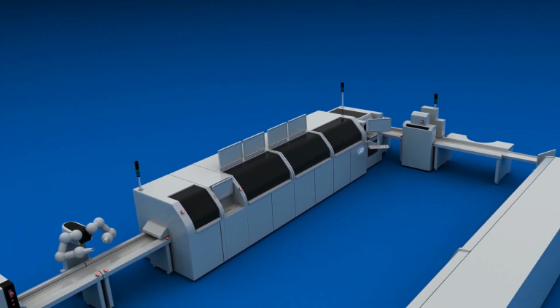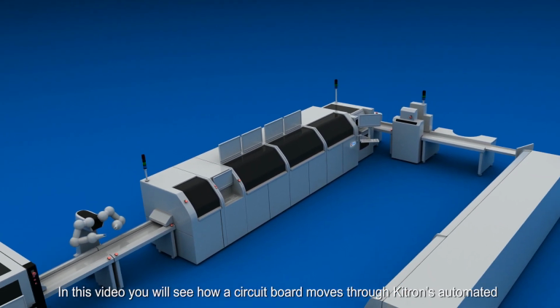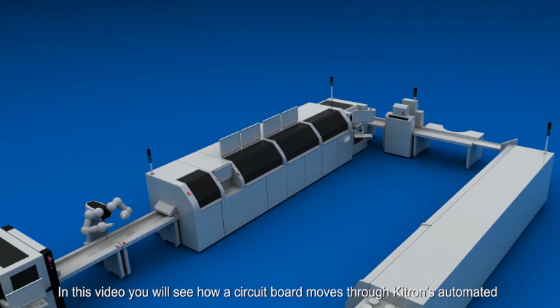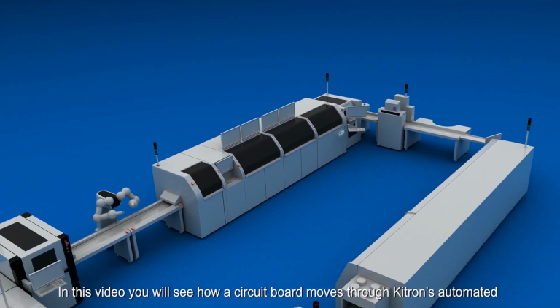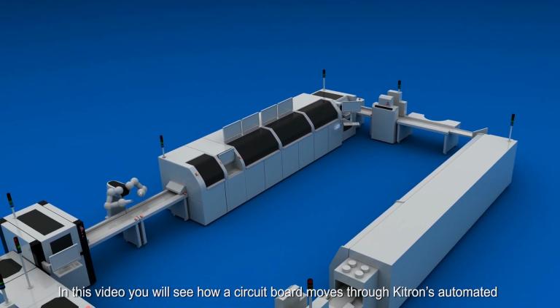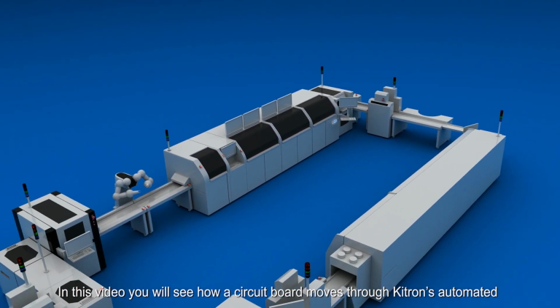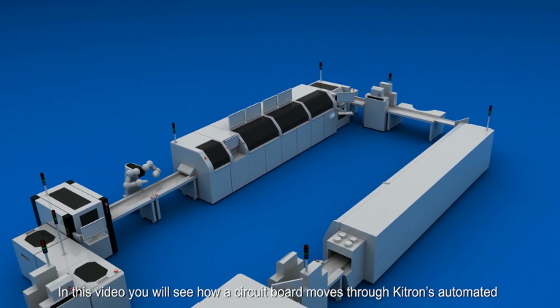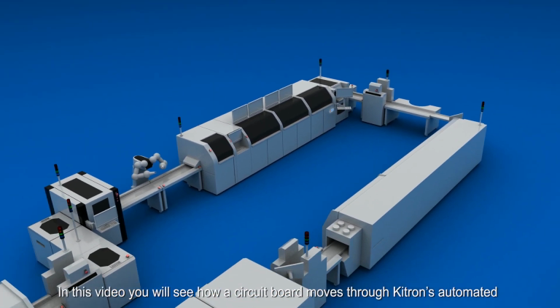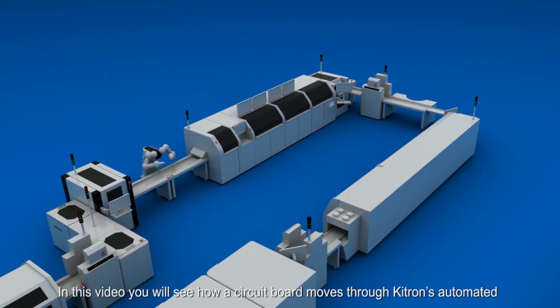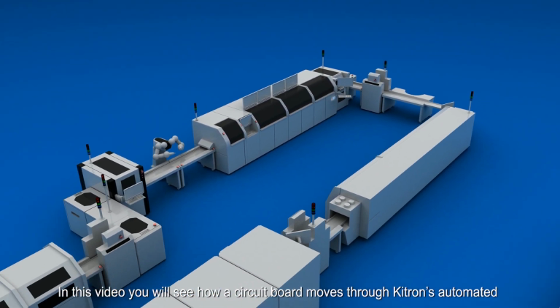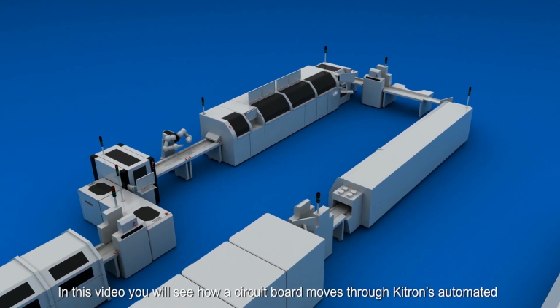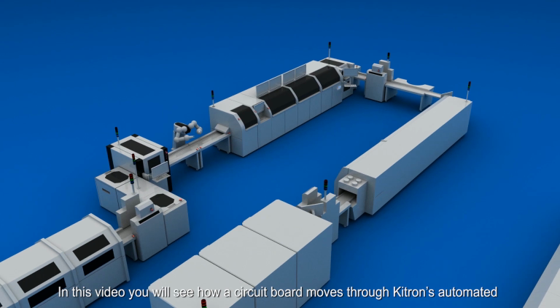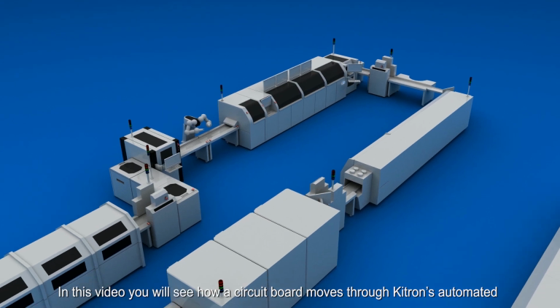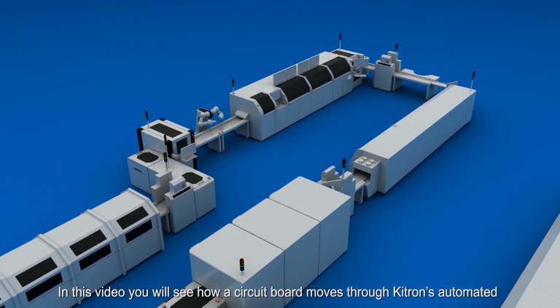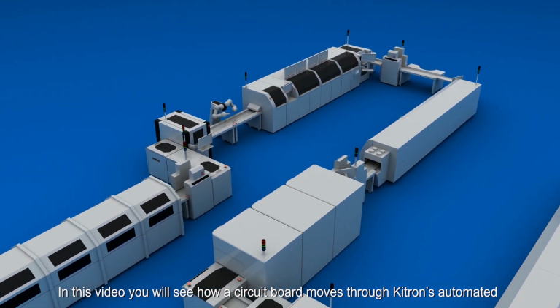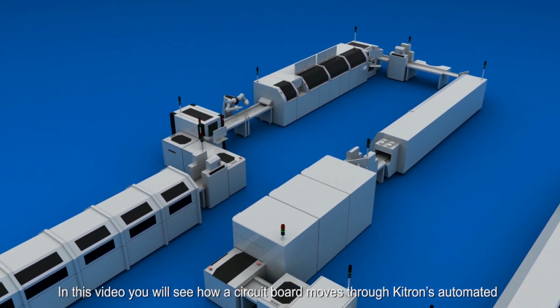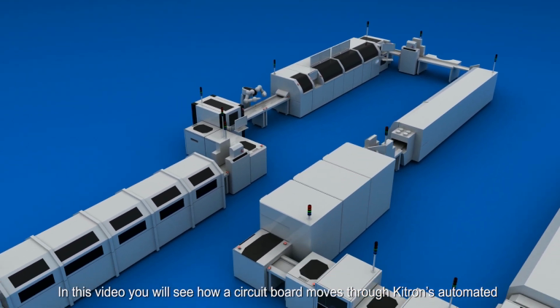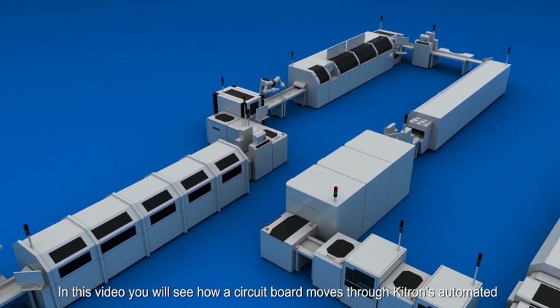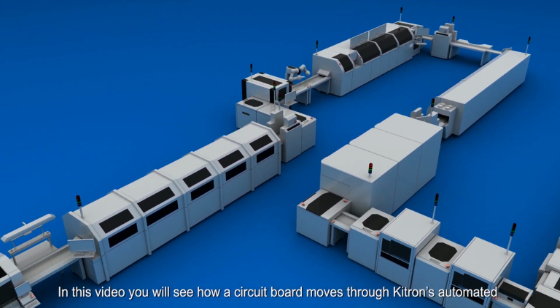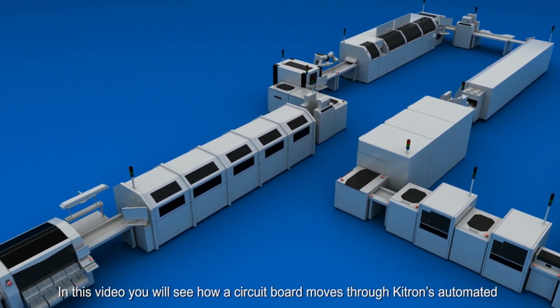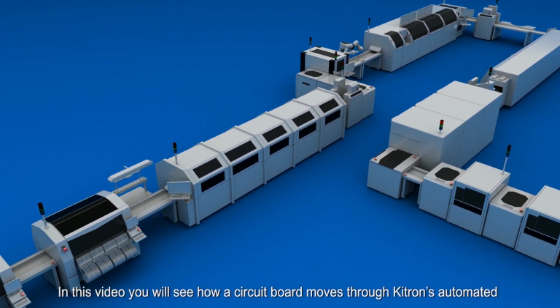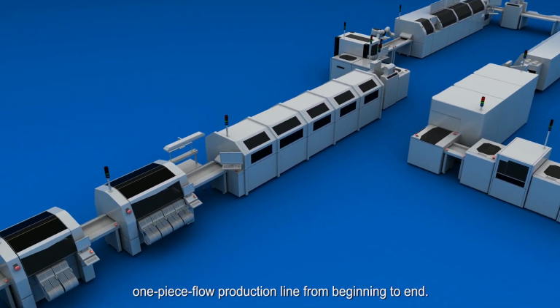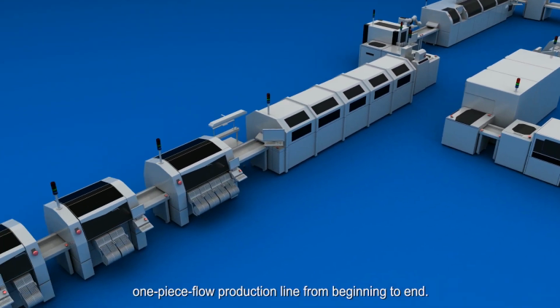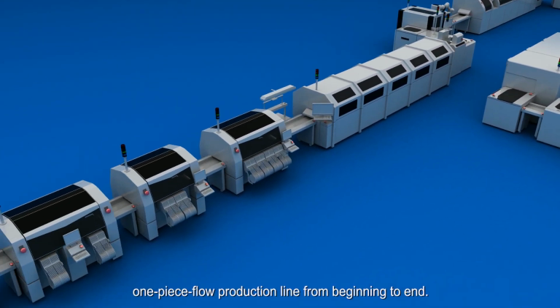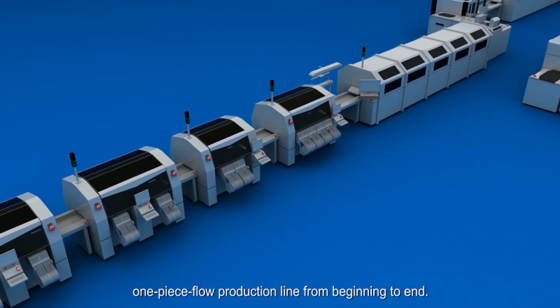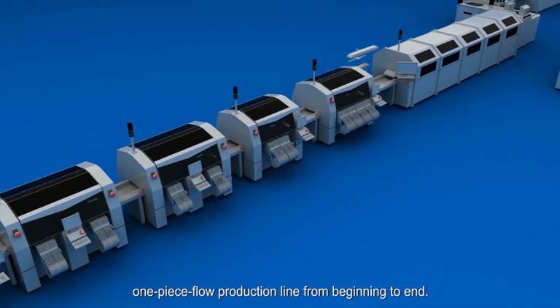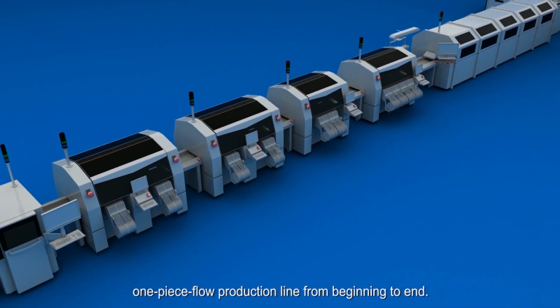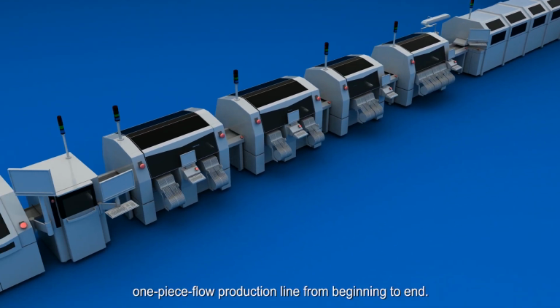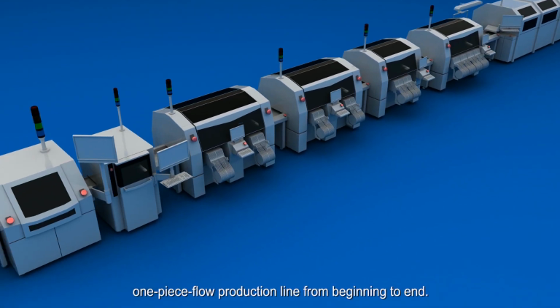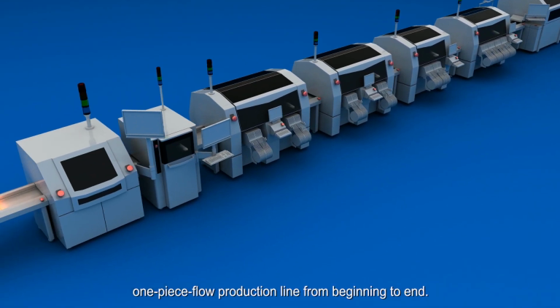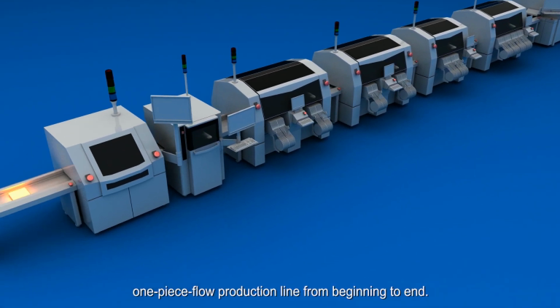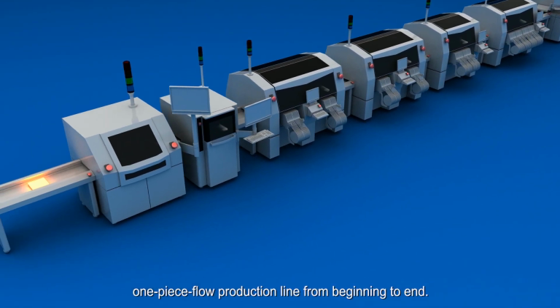In this video, you will see how a circuit board moves through Keytron's automated one-piece flow production line from beginning to end.